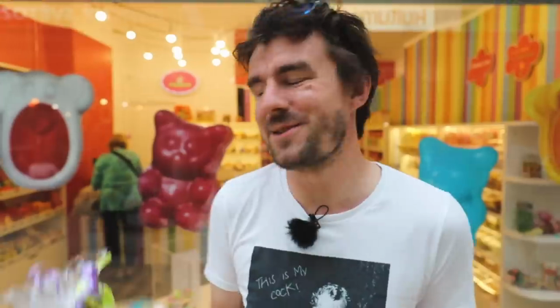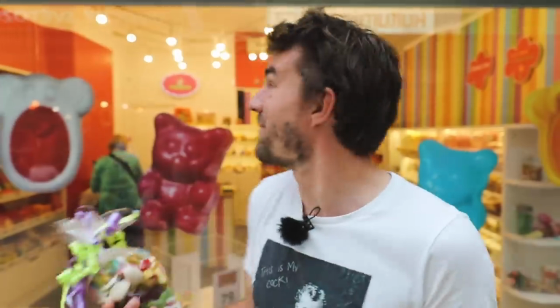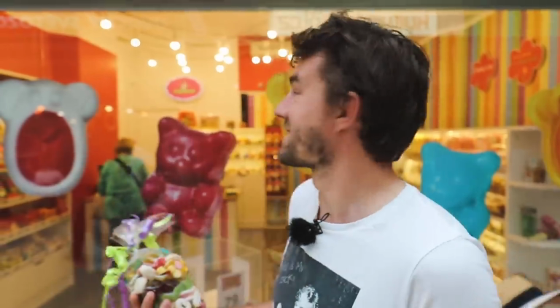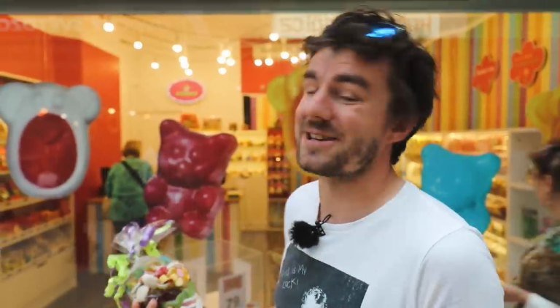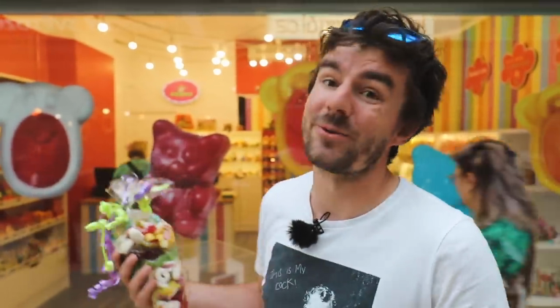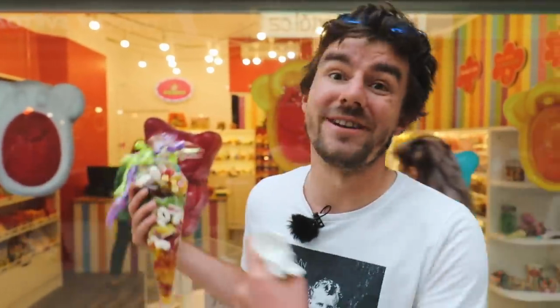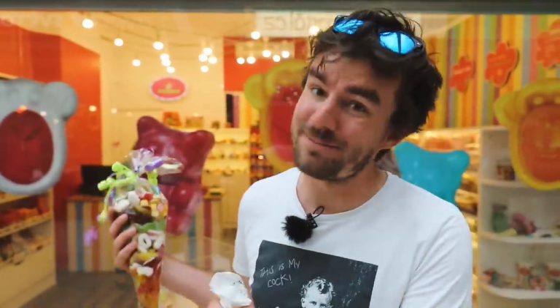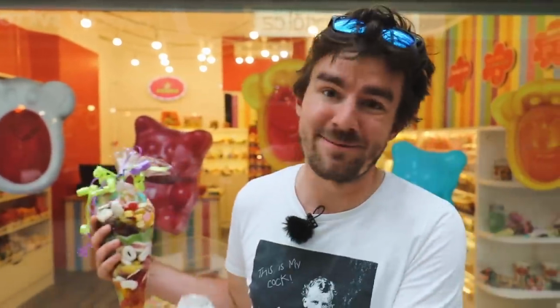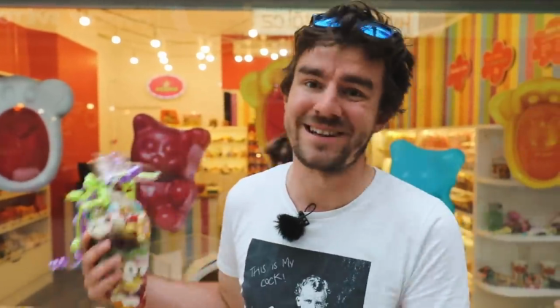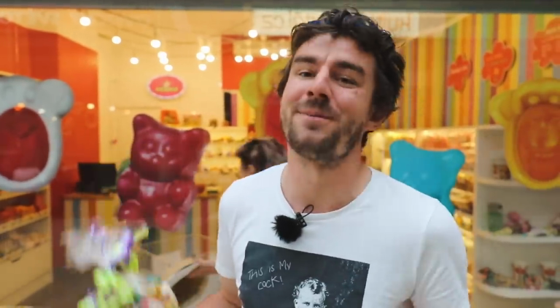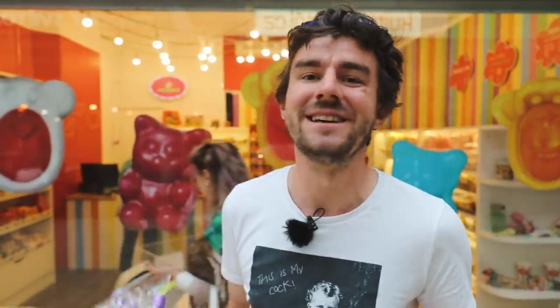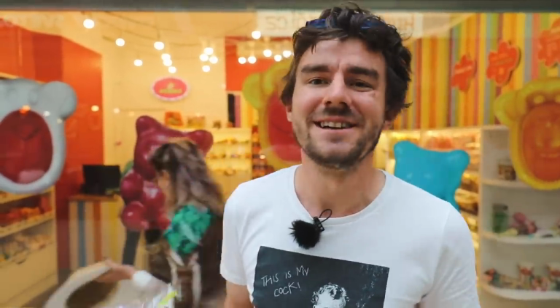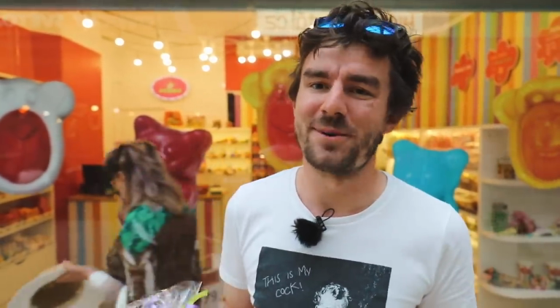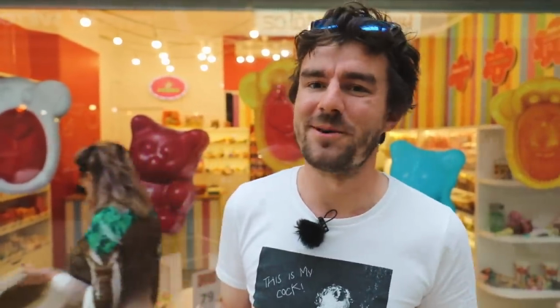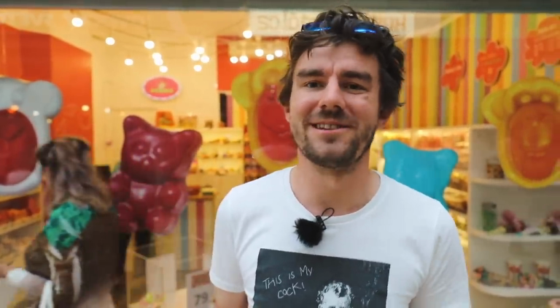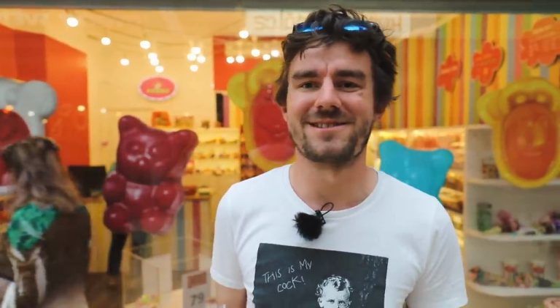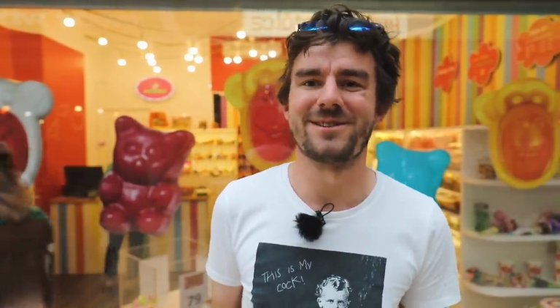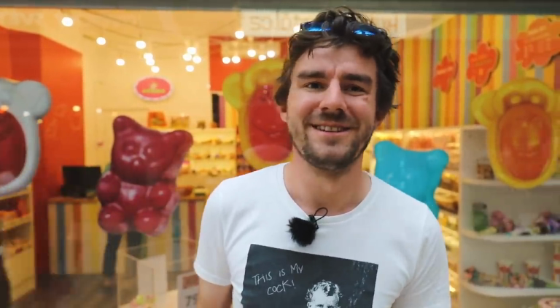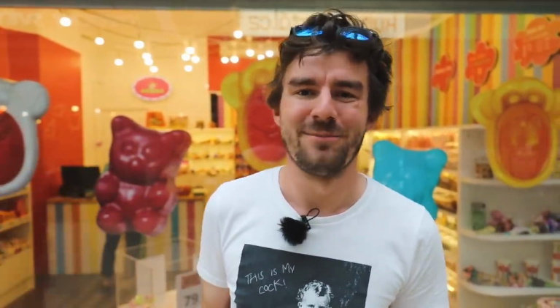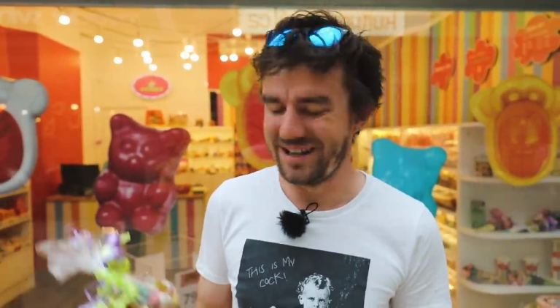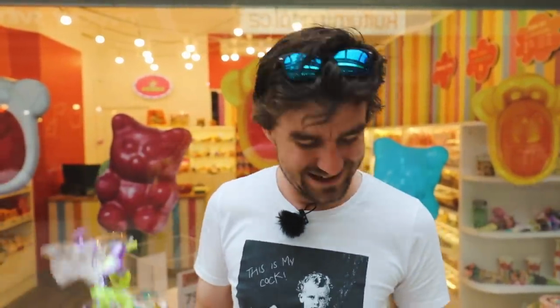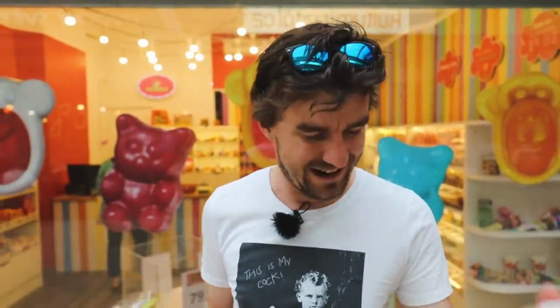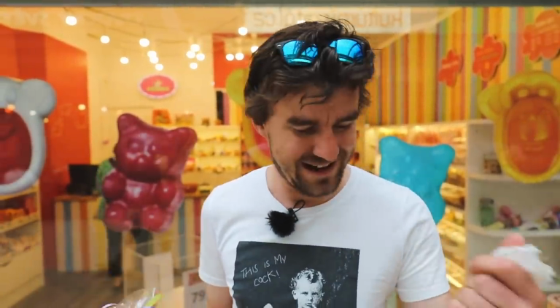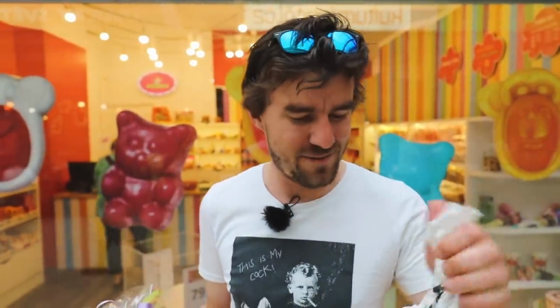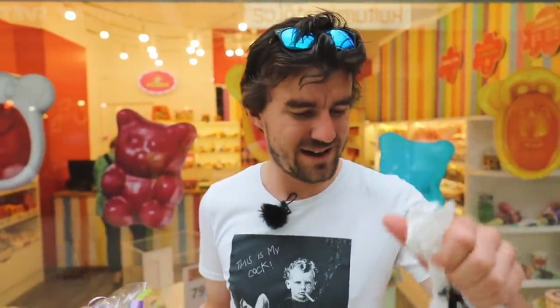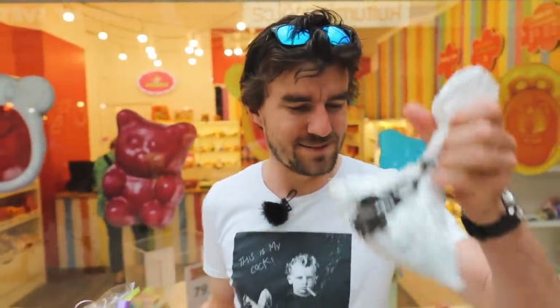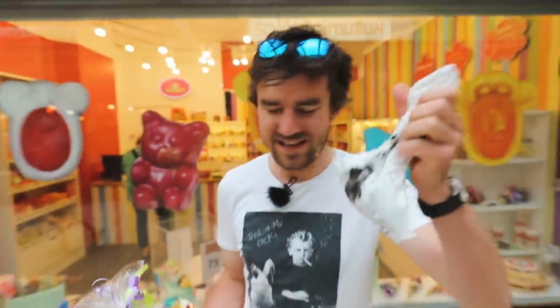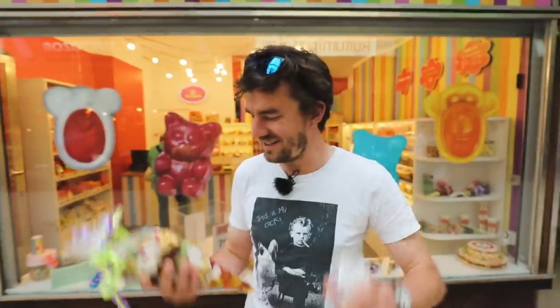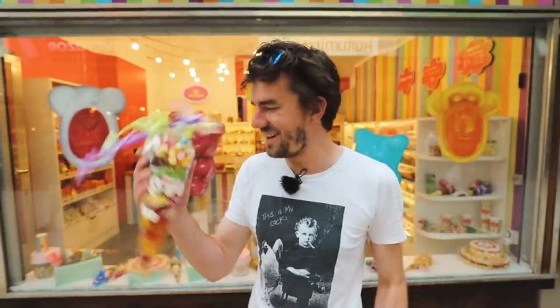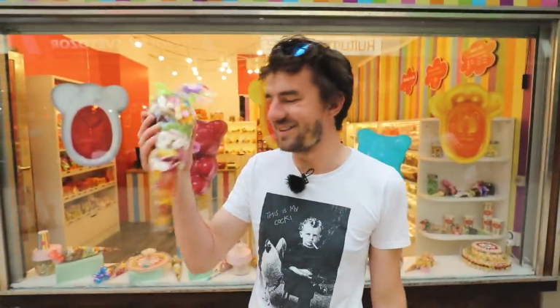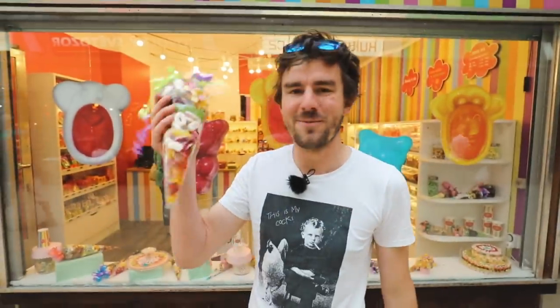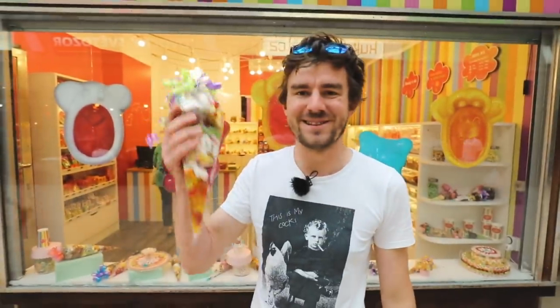It's probably fair to say that we were not paid by the company to promote their little store. But yeah, f*** Captain Candy and go Pedro.